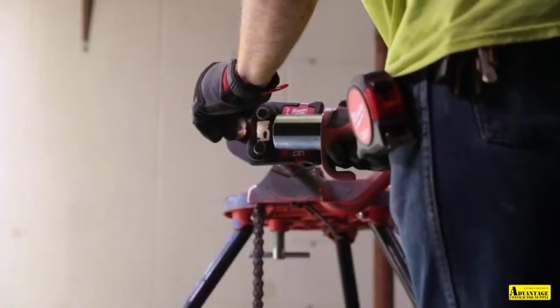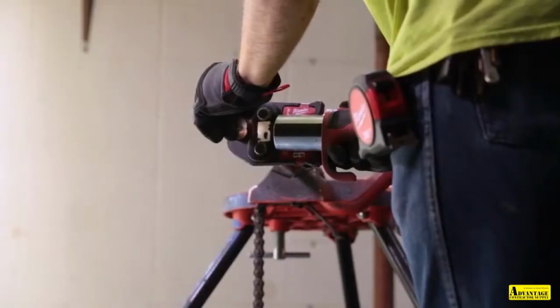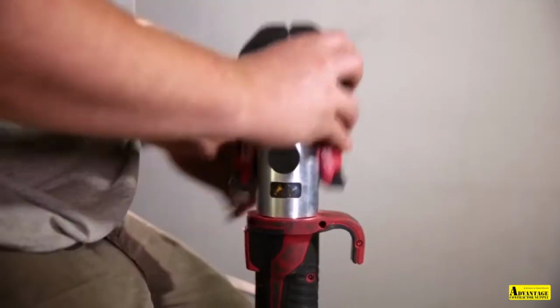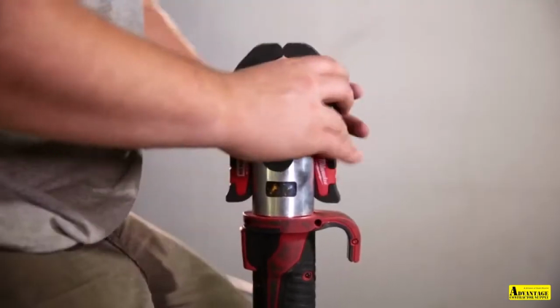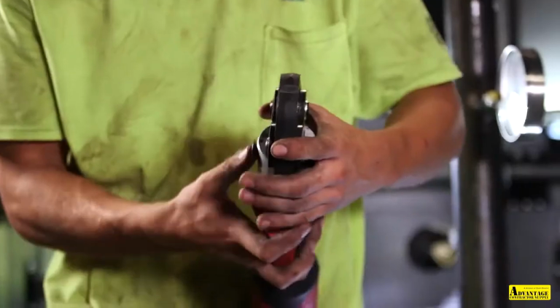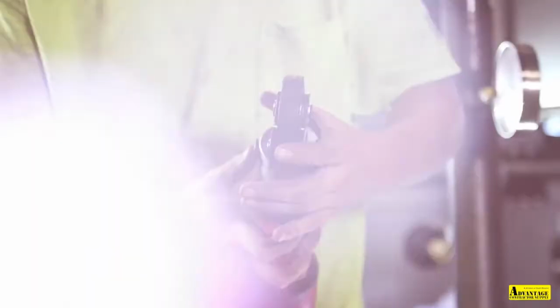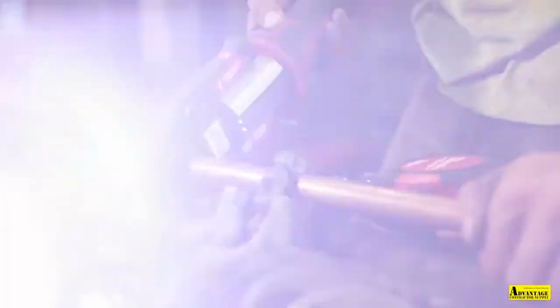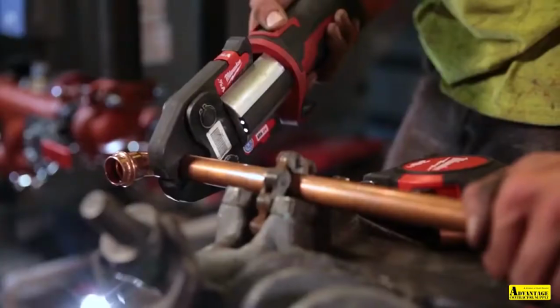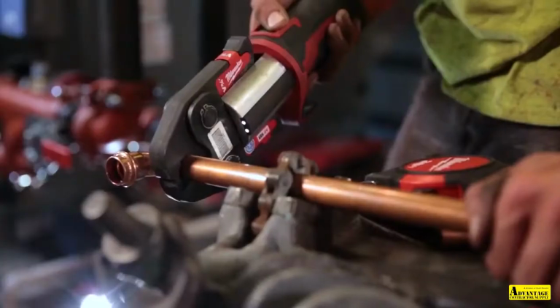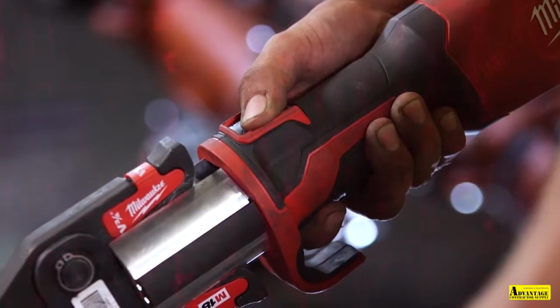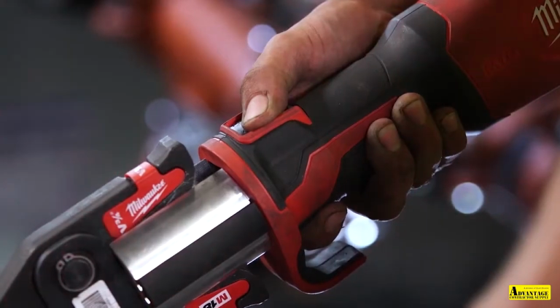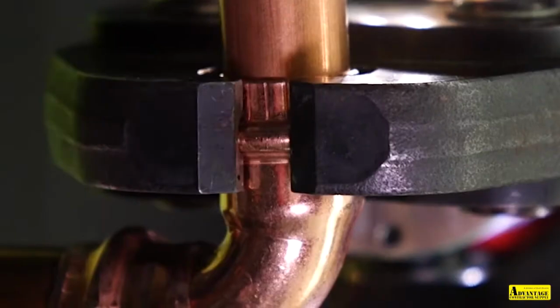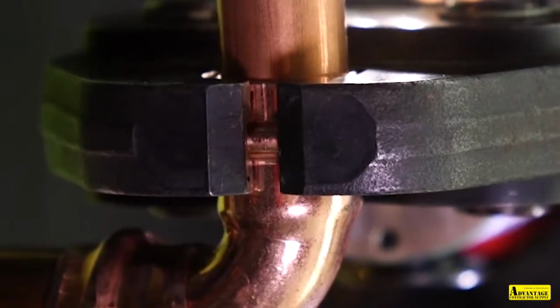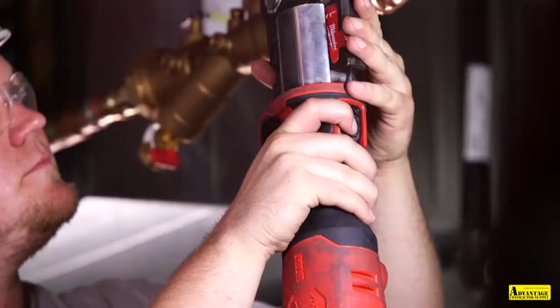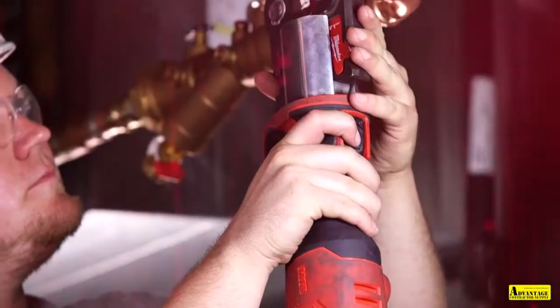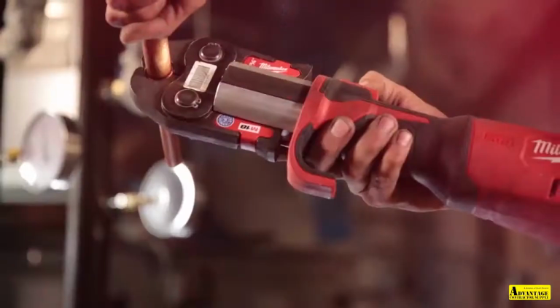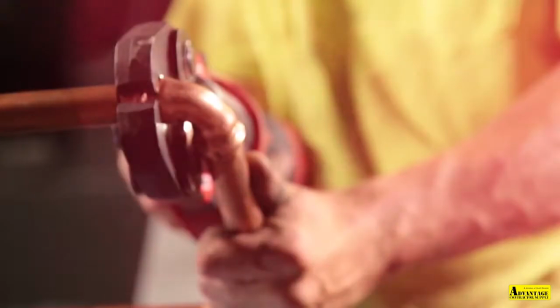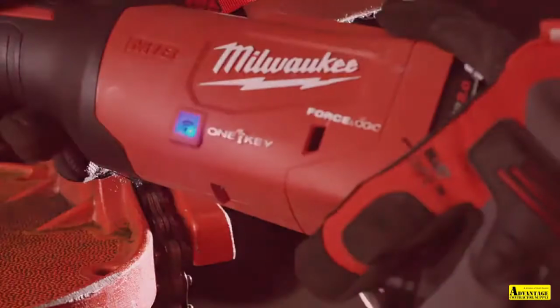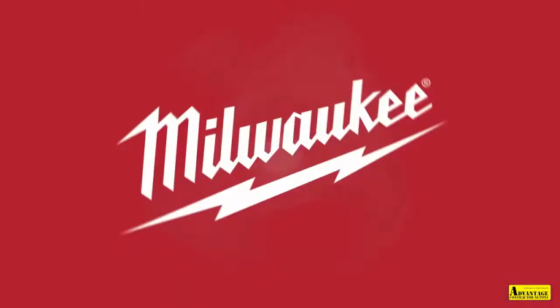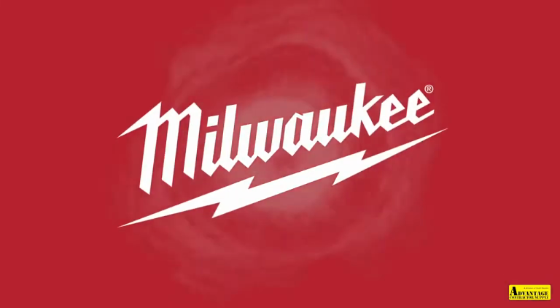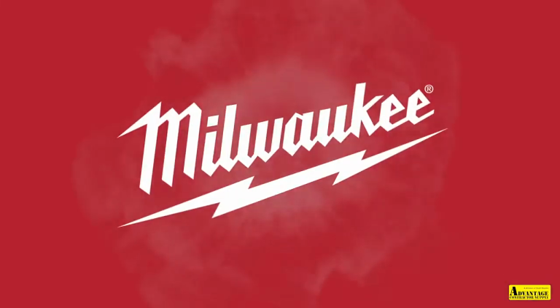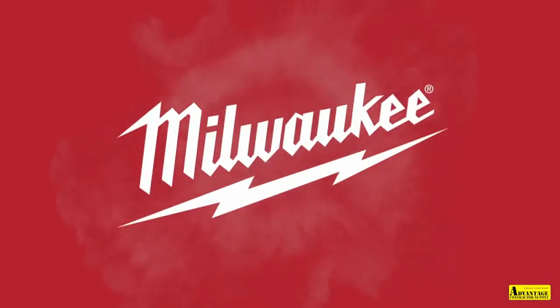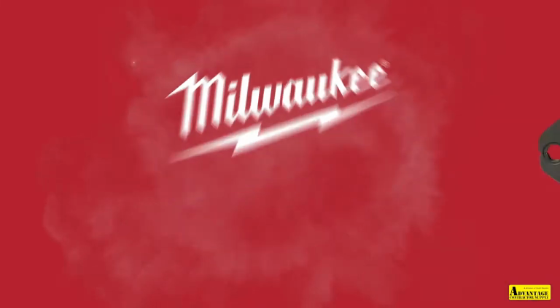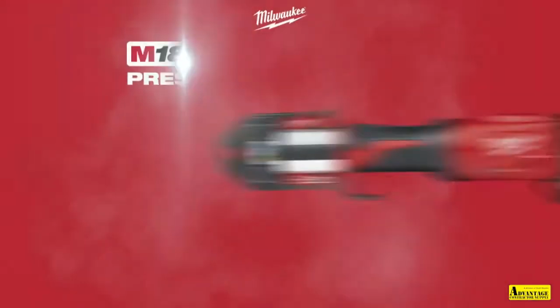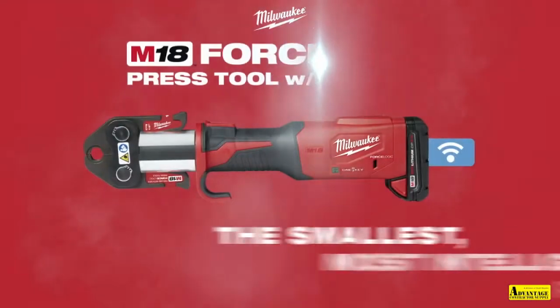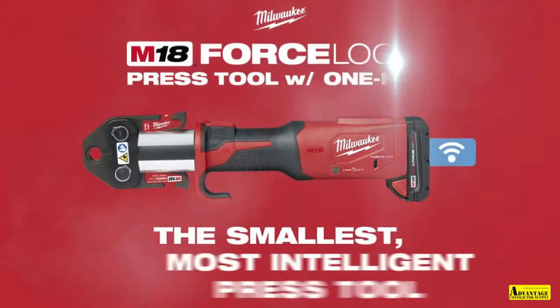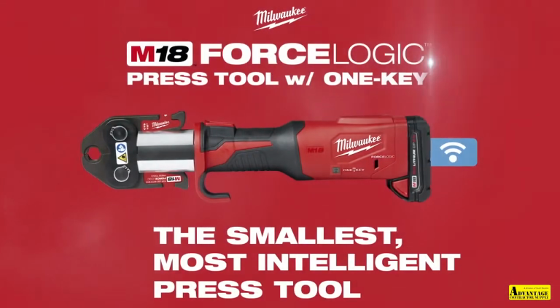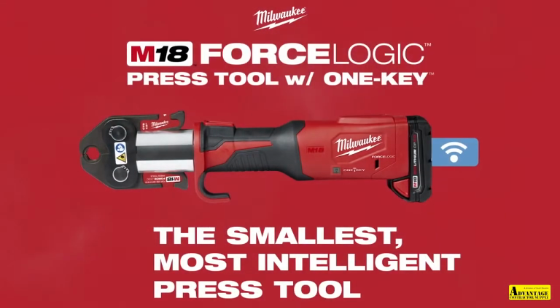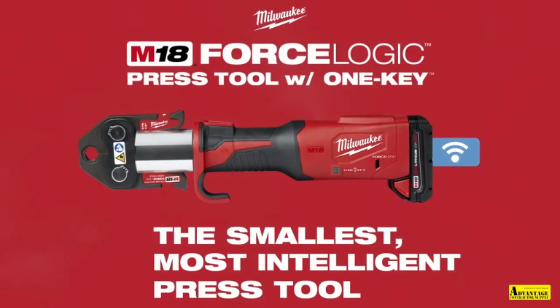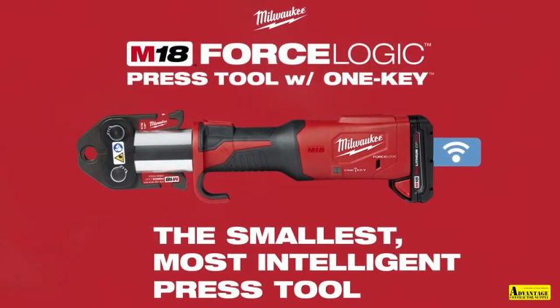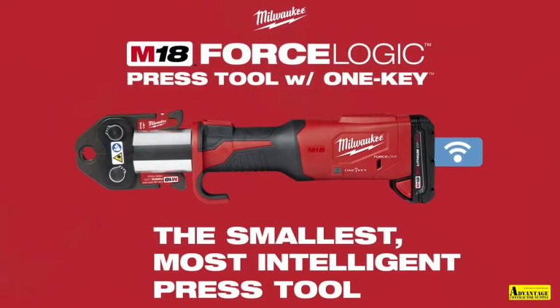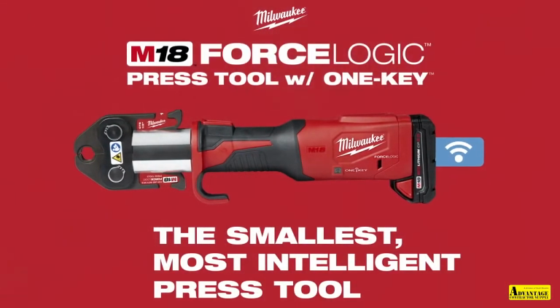Milwaukee introduces the next generation in its press tool lineup: the M18 Force Logic Press Tool with One Key.